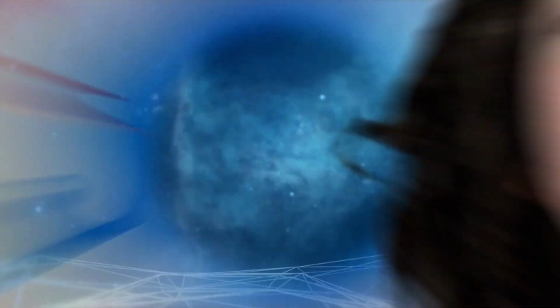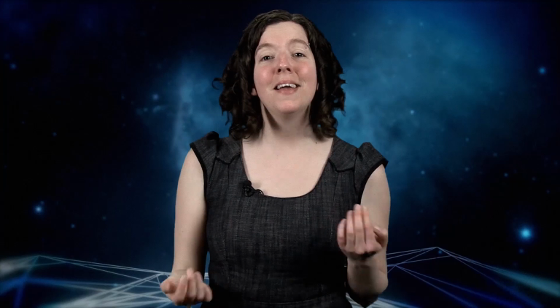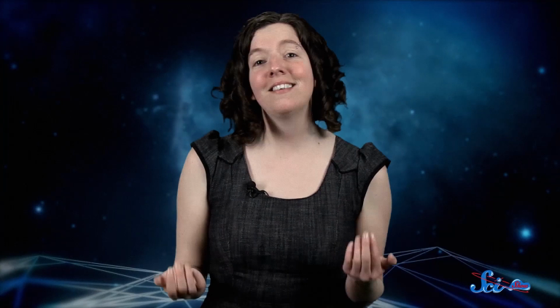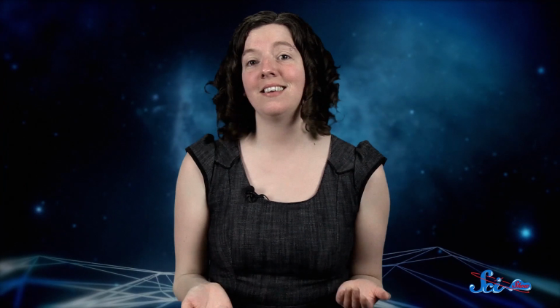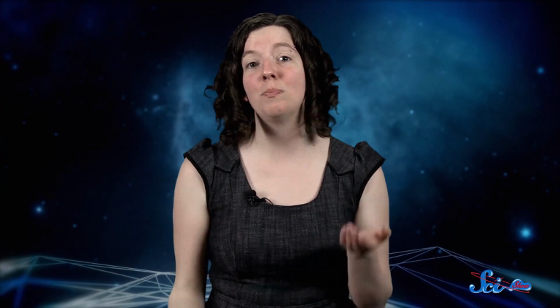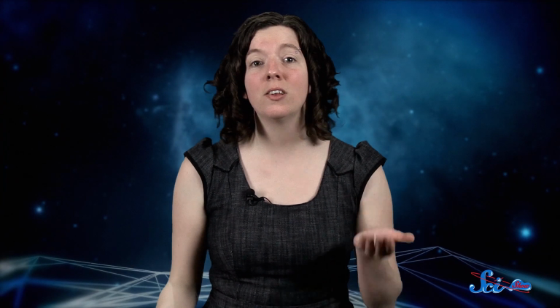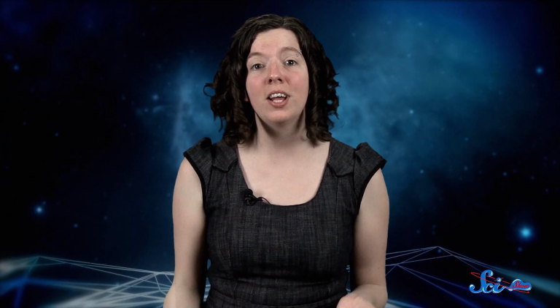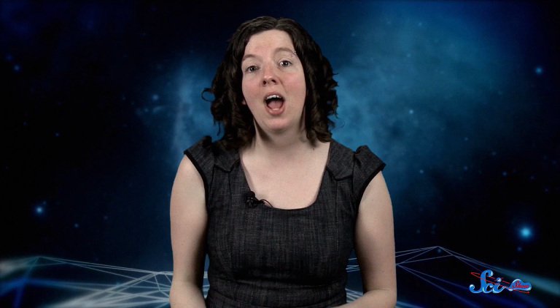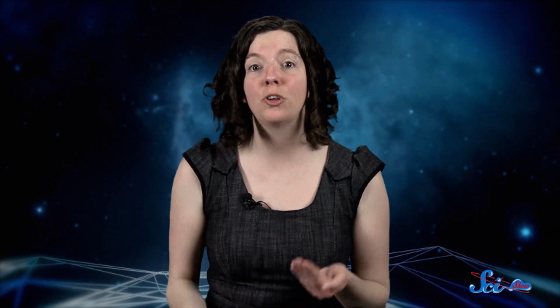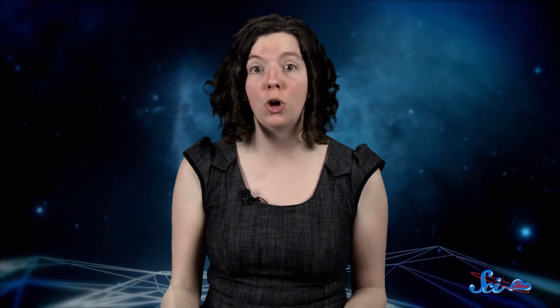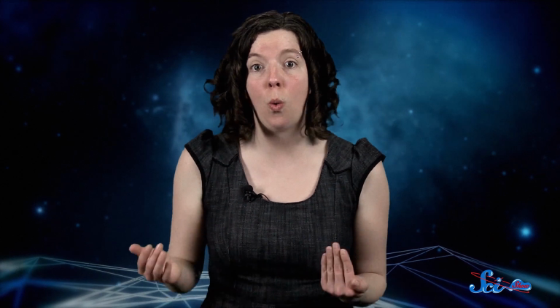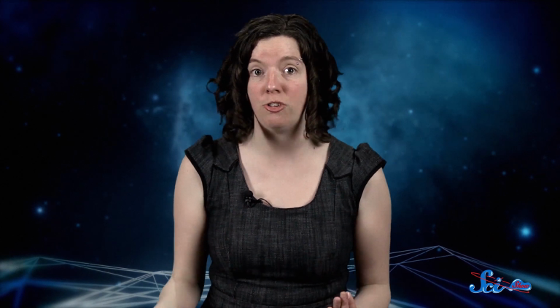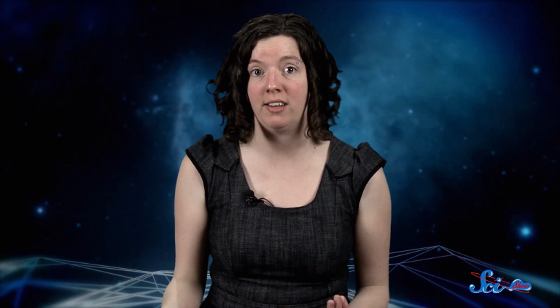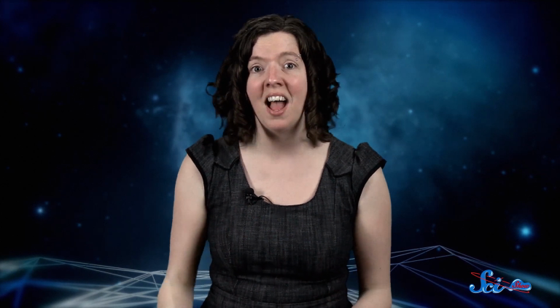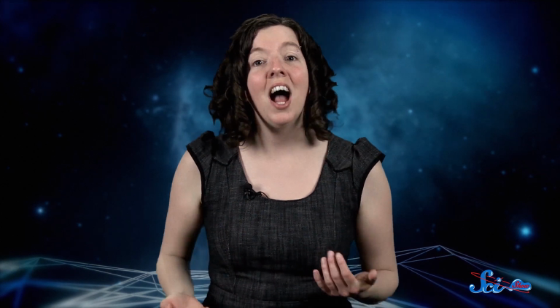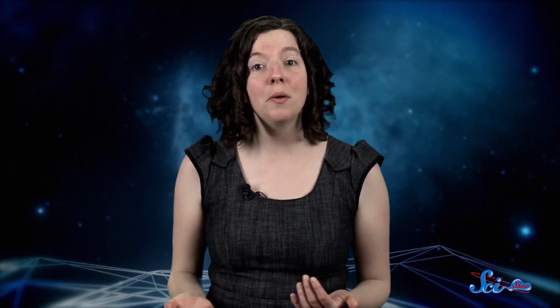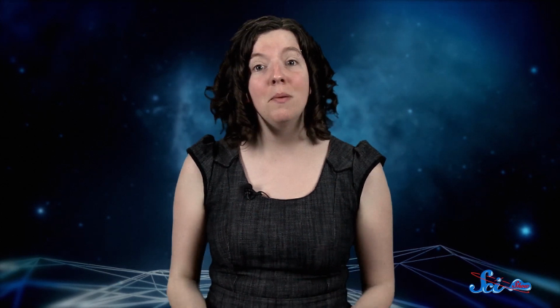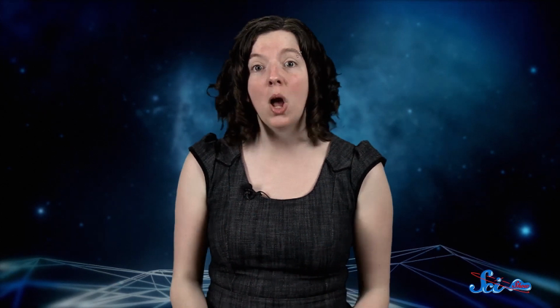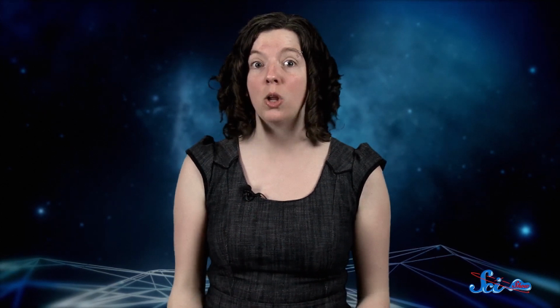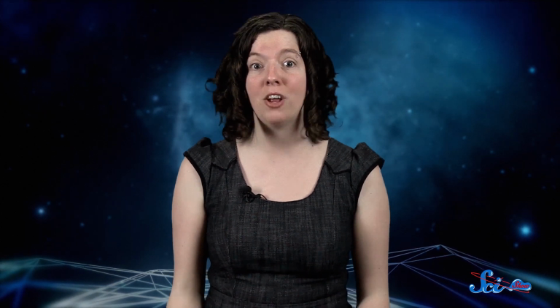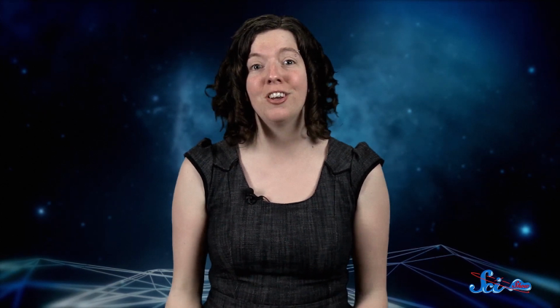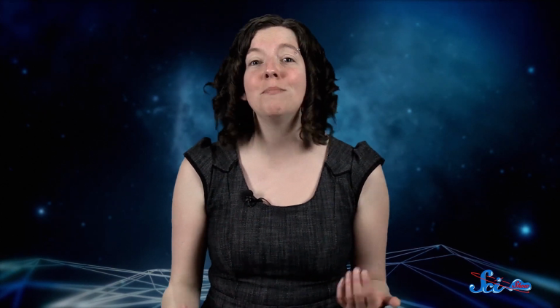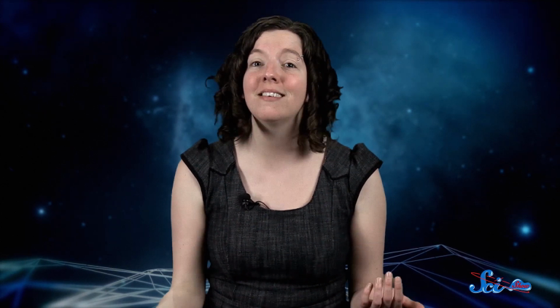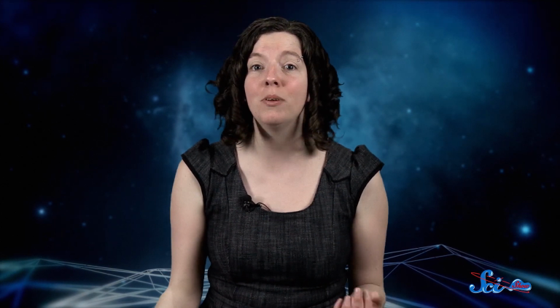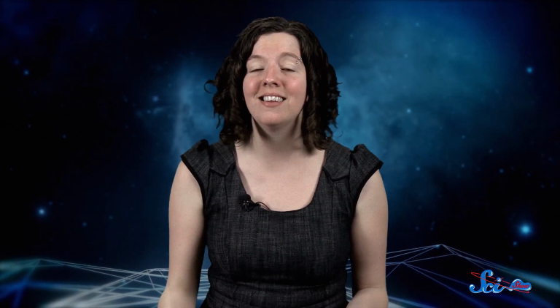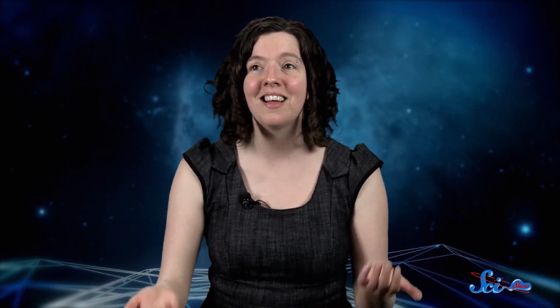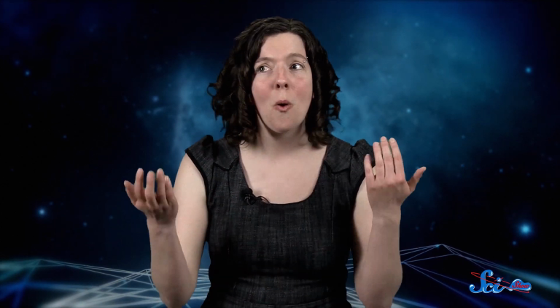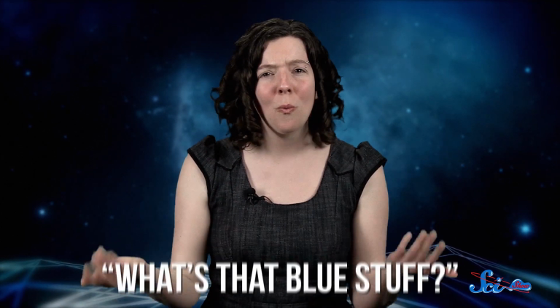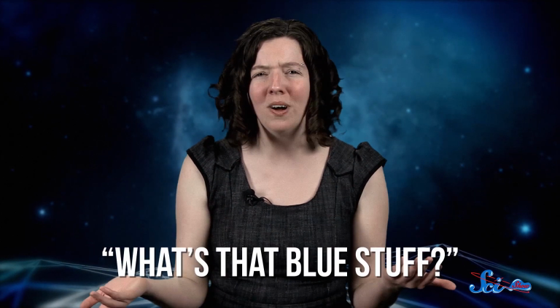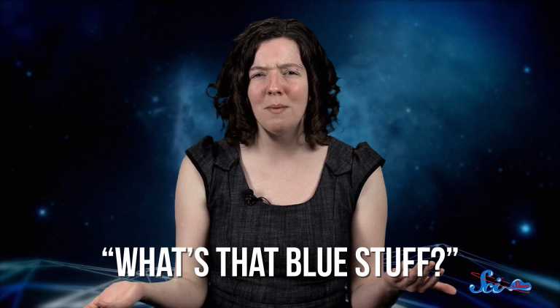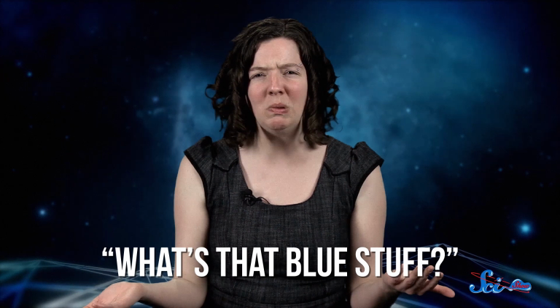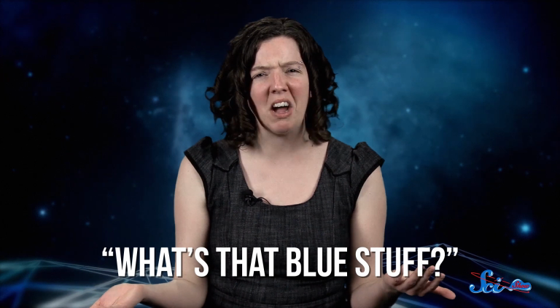Being a scientist means learning how to ask good questions. And sometimes, a good question can be as simple as: what's that blue stuff?